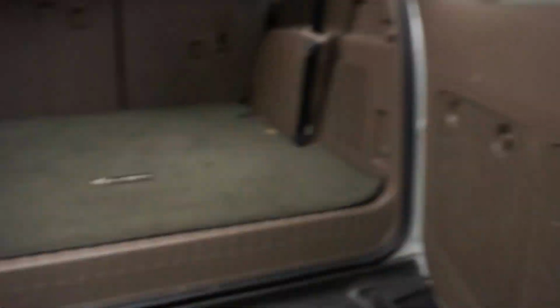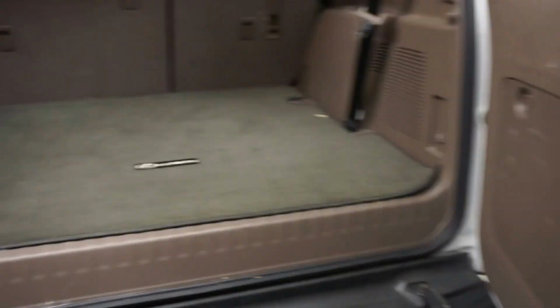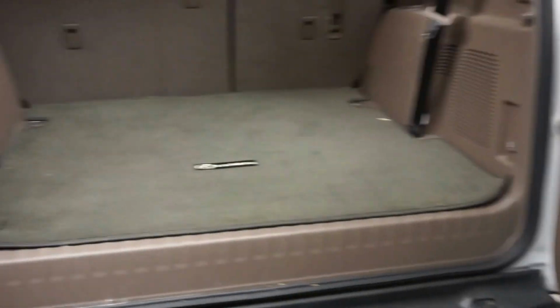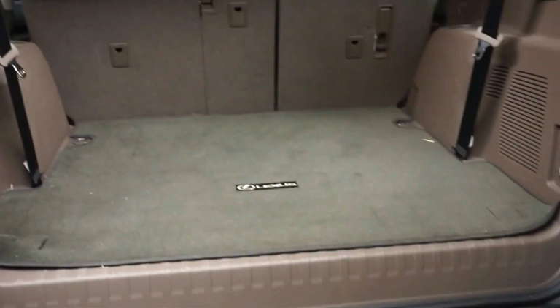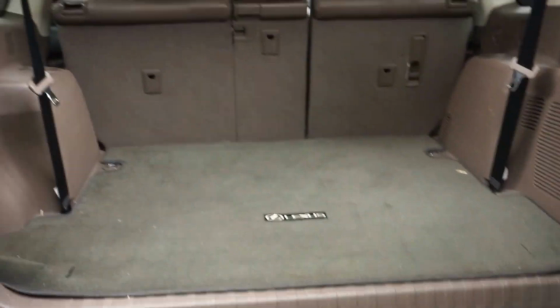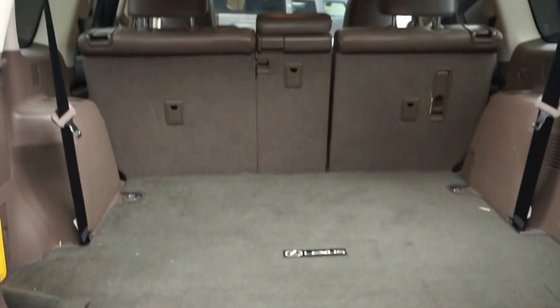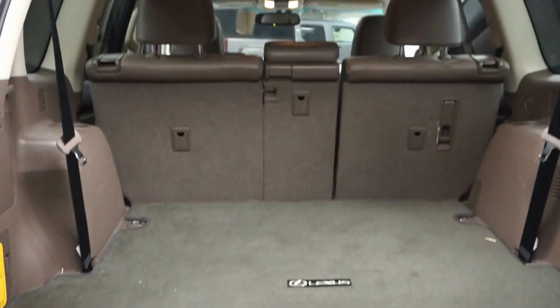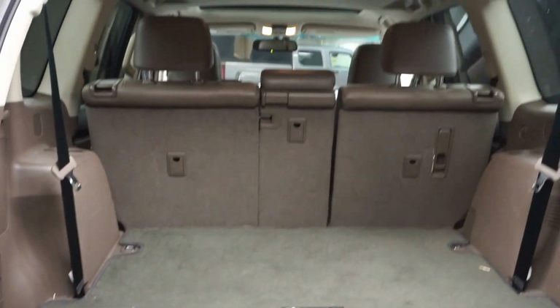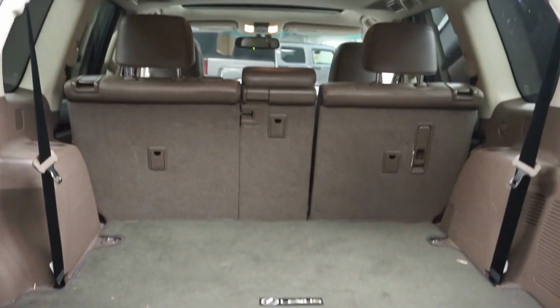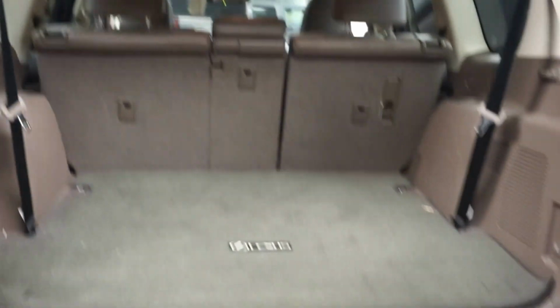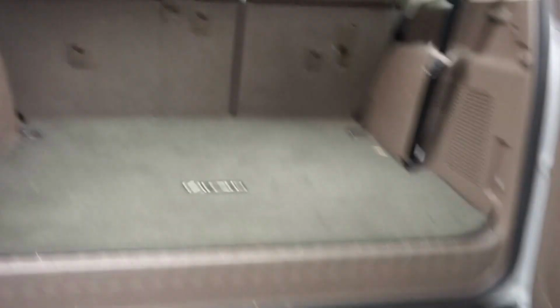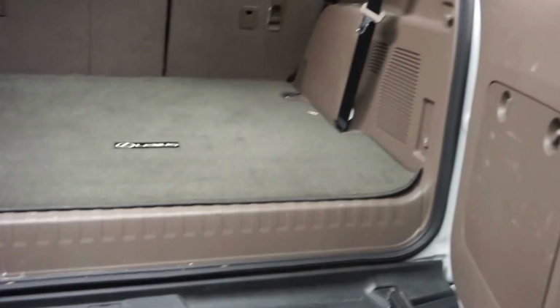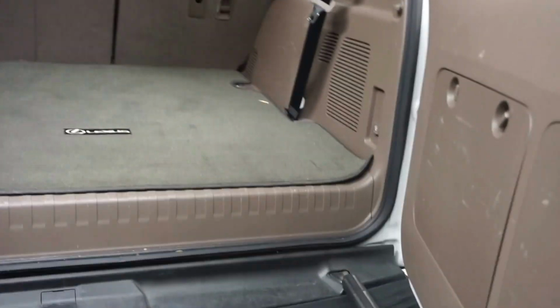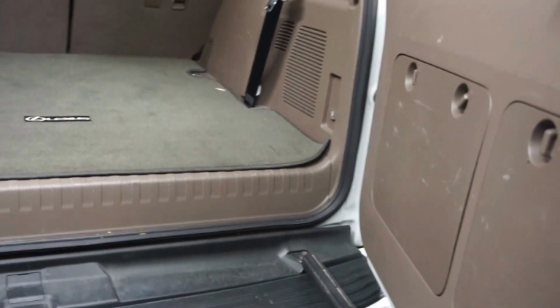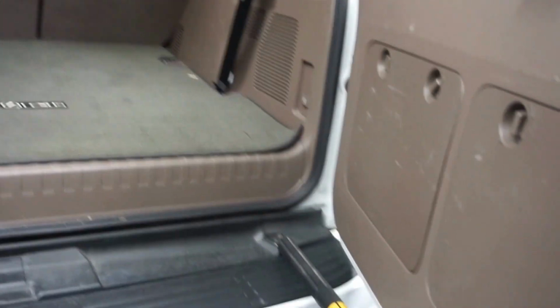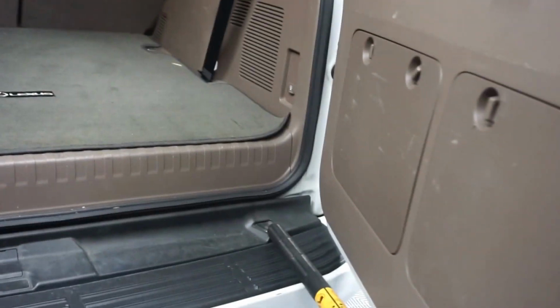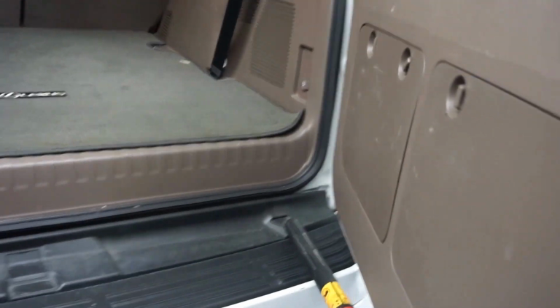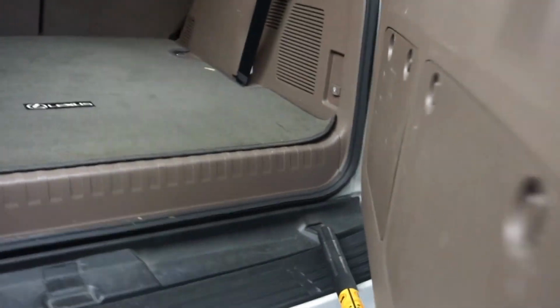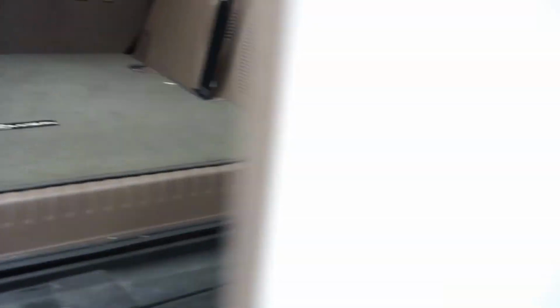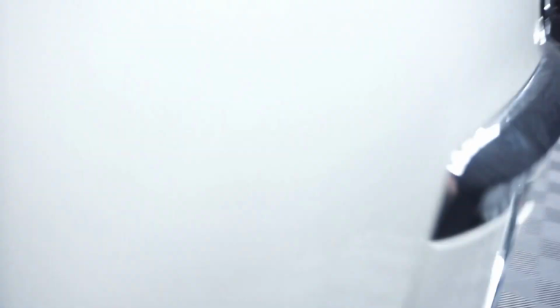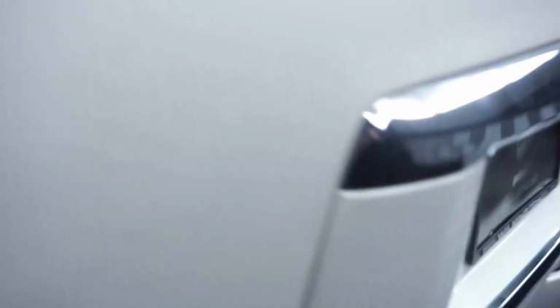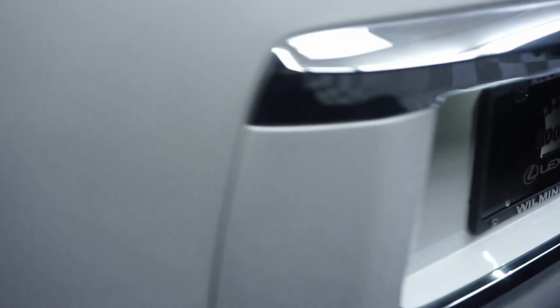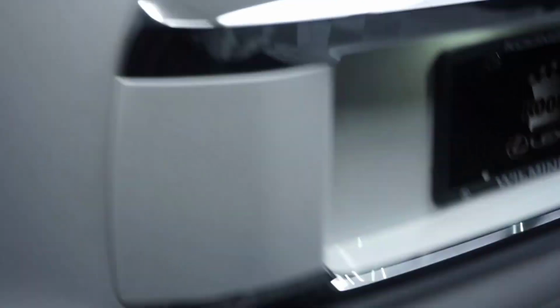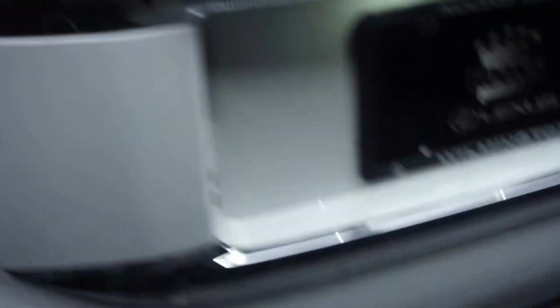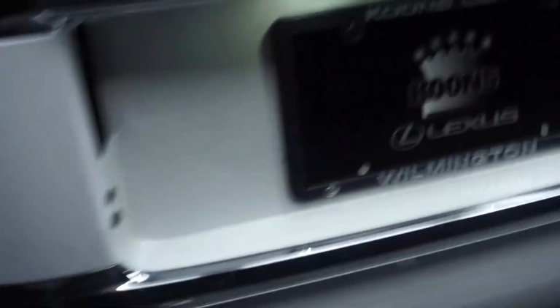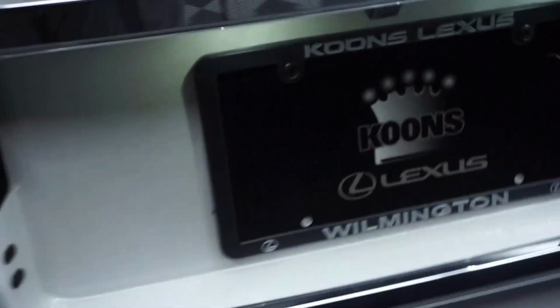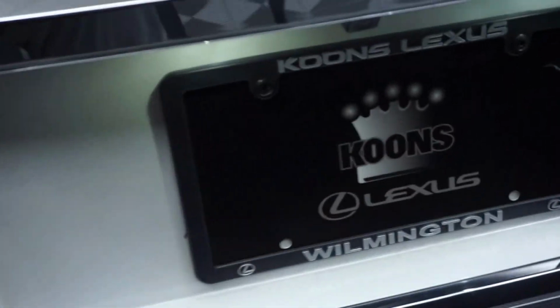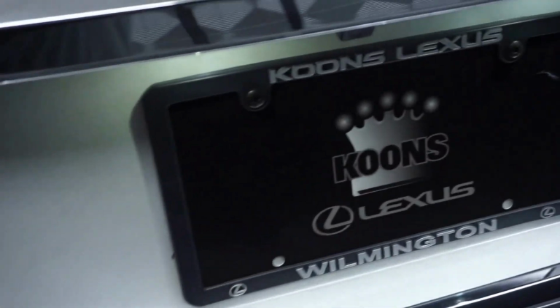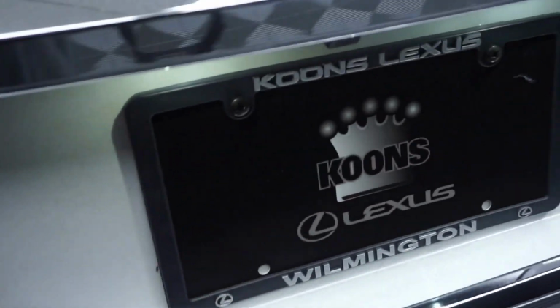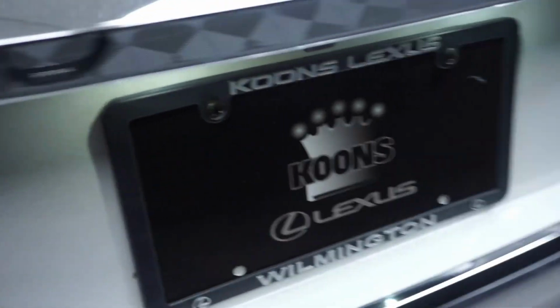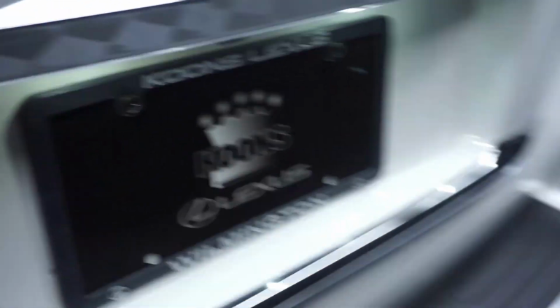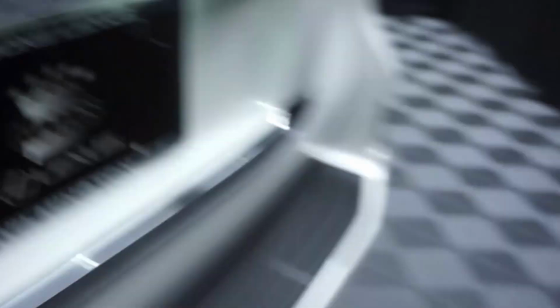Plenty of room back here in the trunk. And it's right here at Lexus Wilmington.